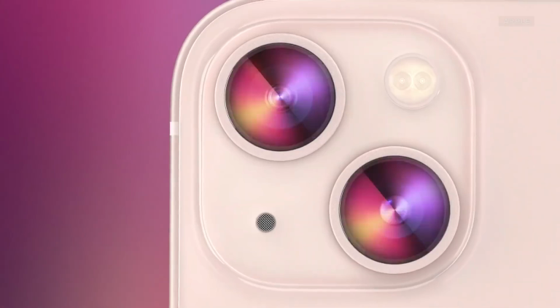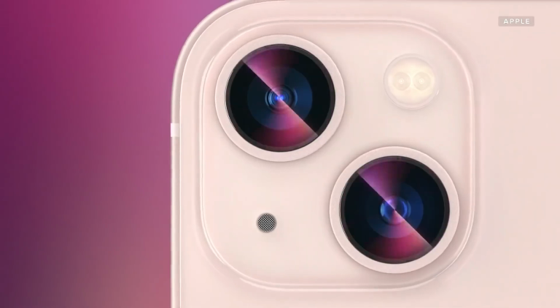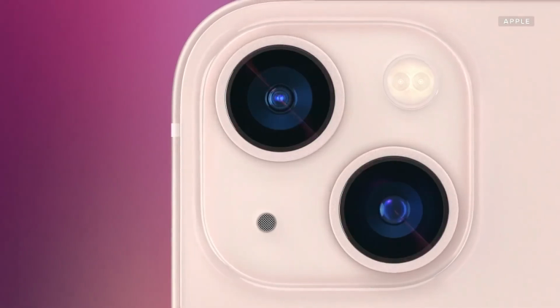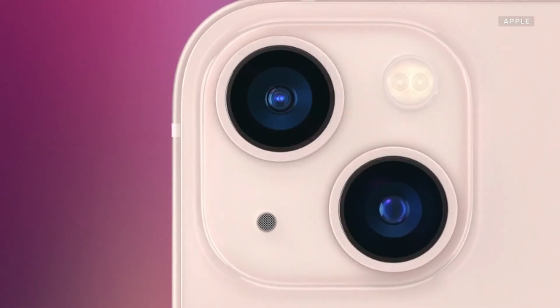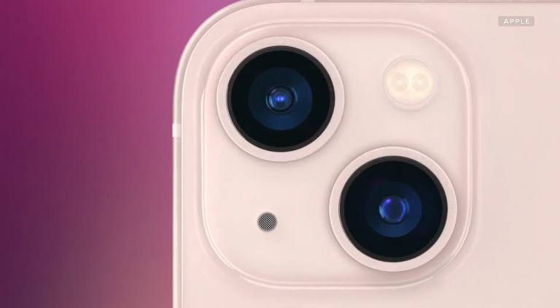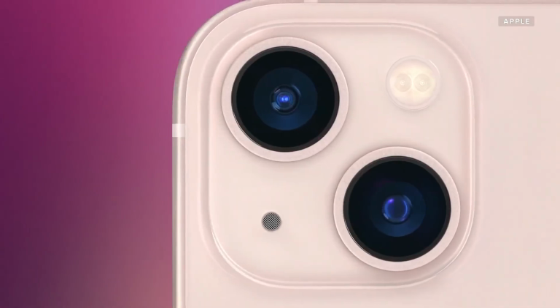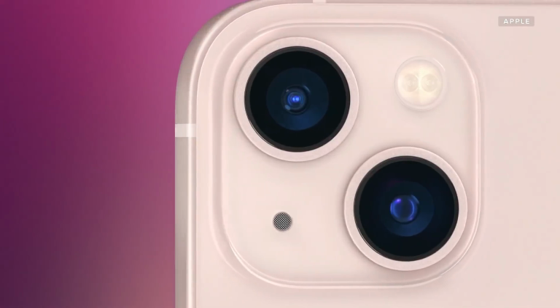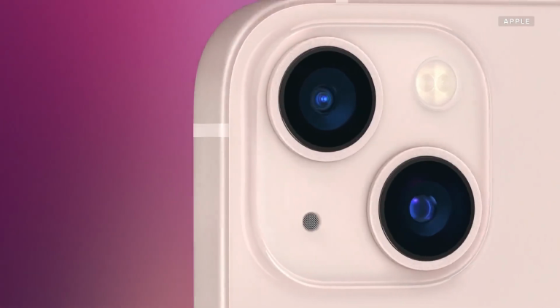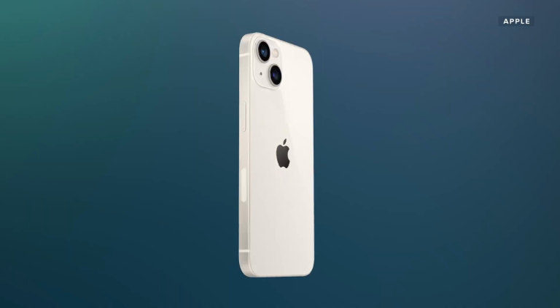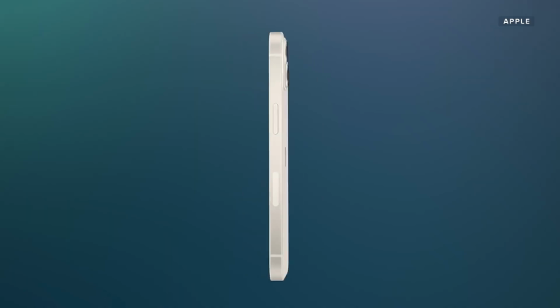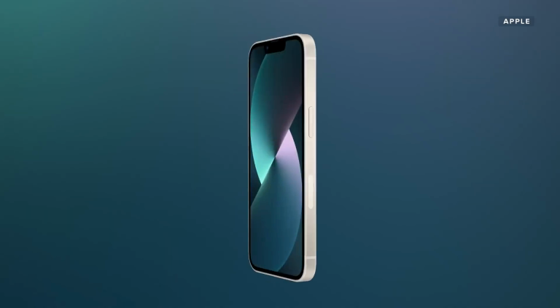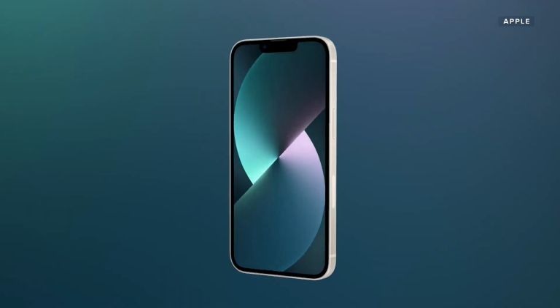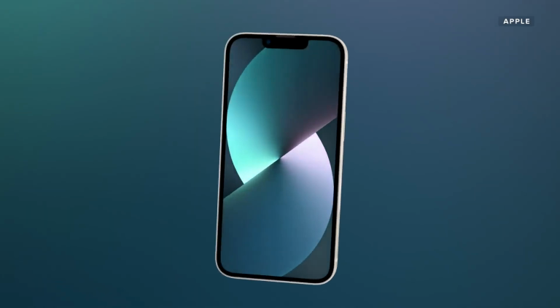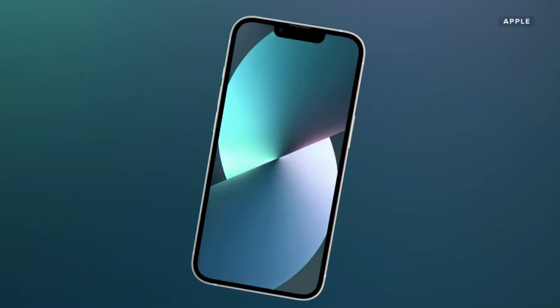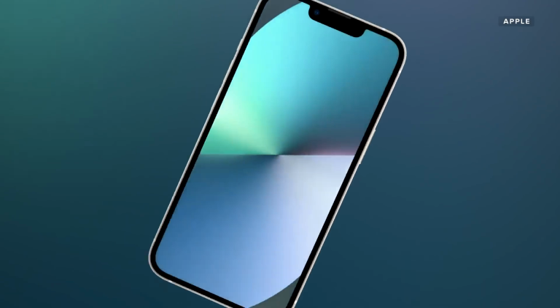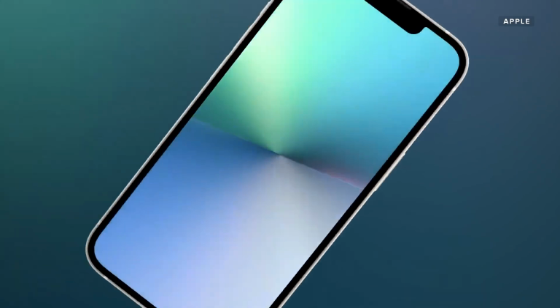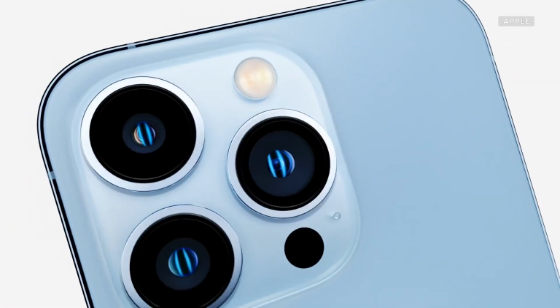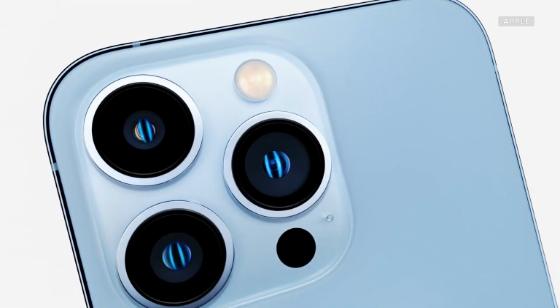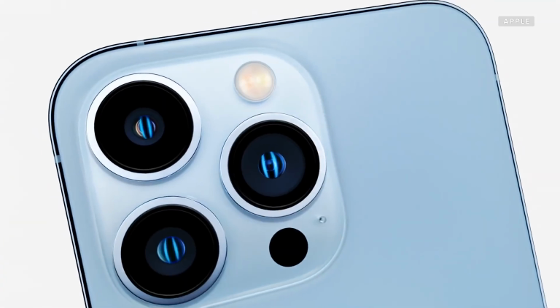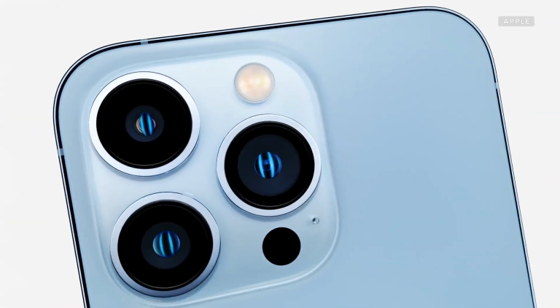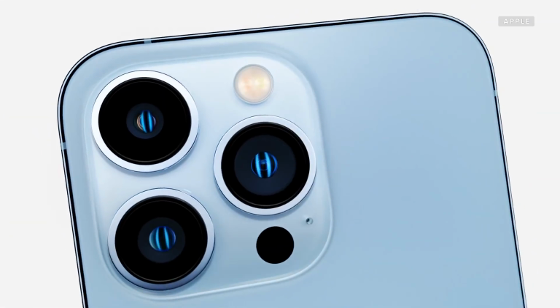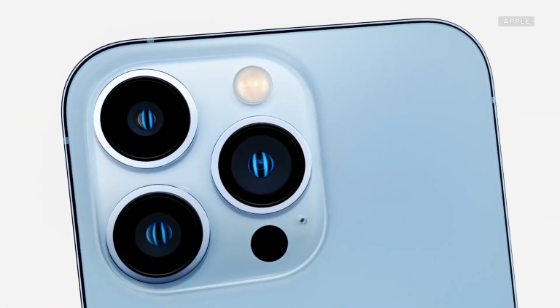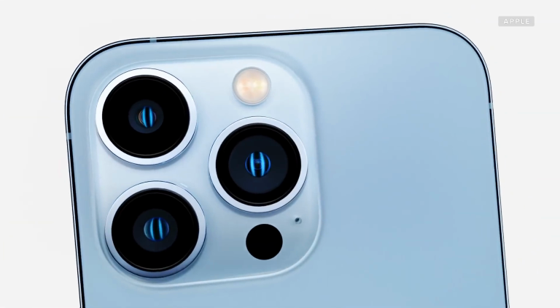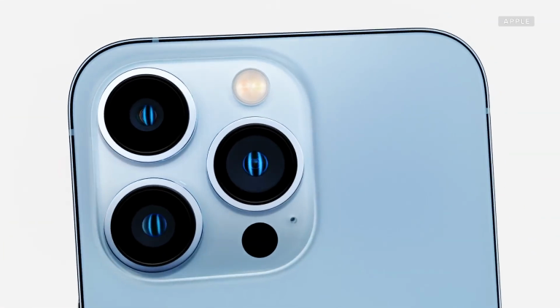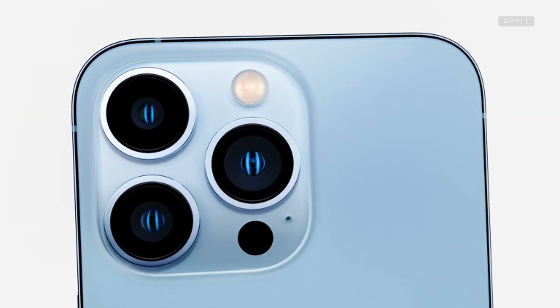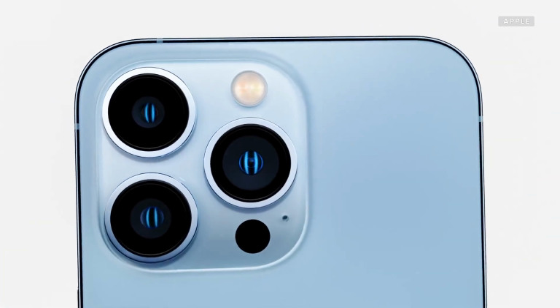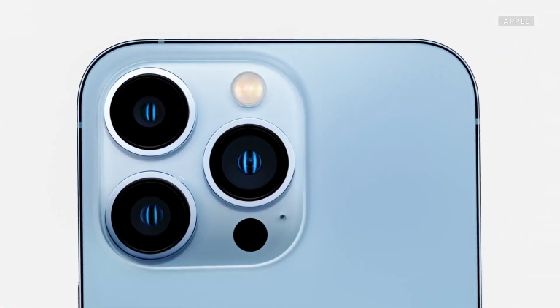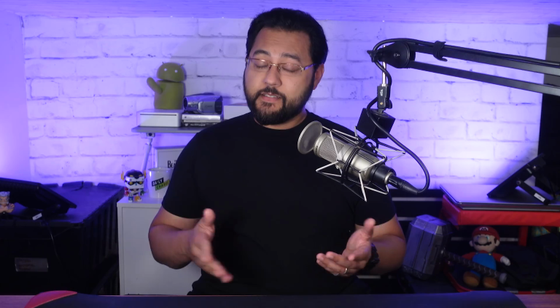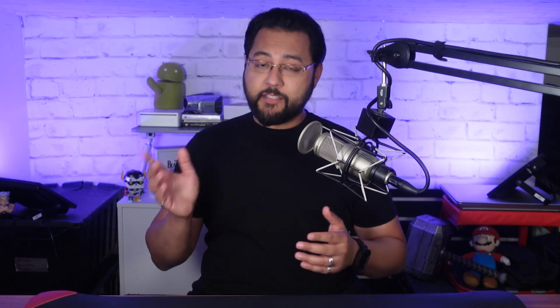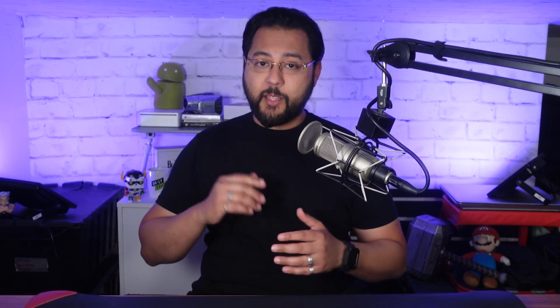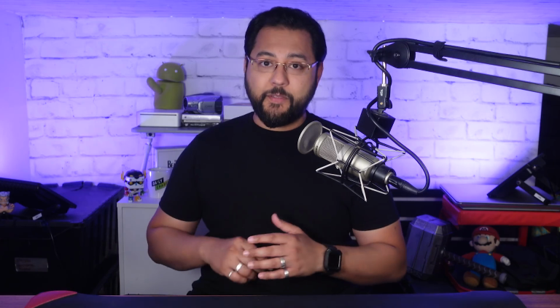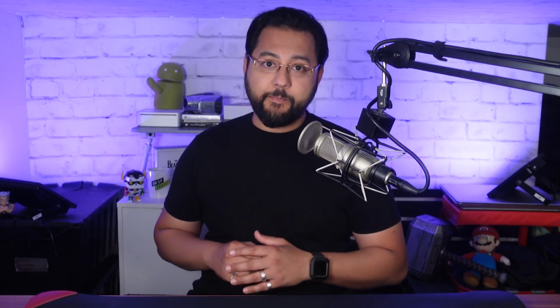Woo! The iPhone 13 is real, but it's still missing a few things. Let's talk about them.